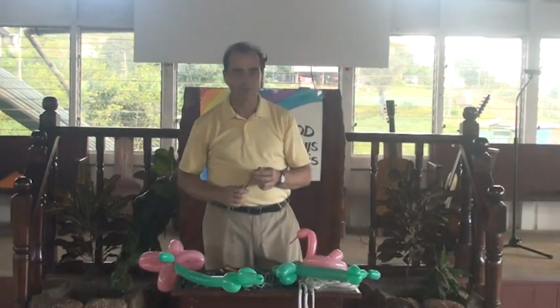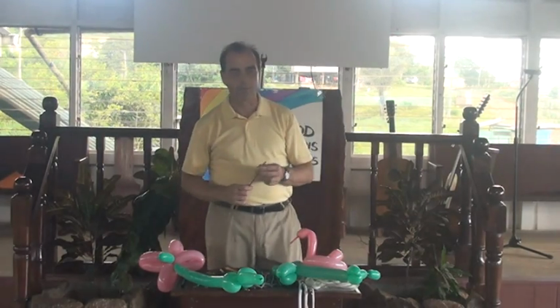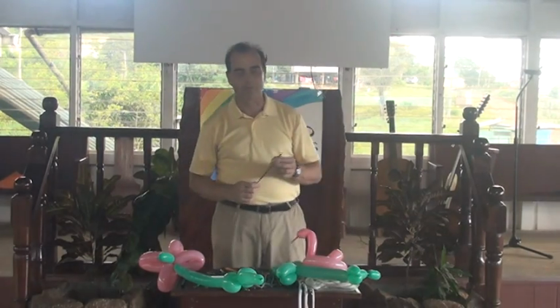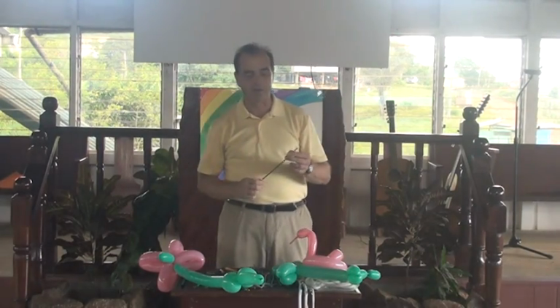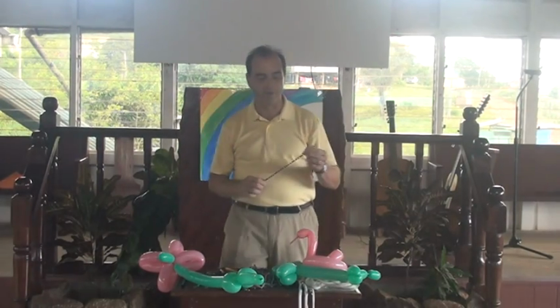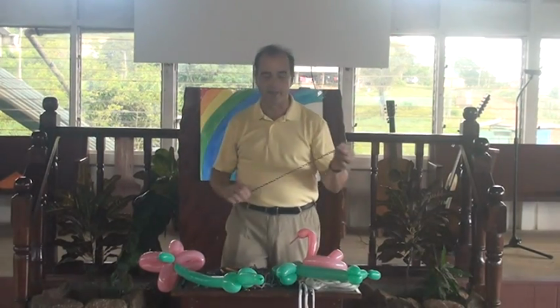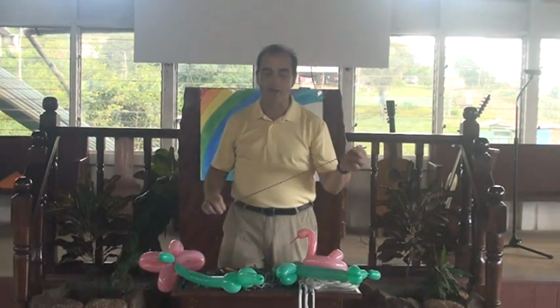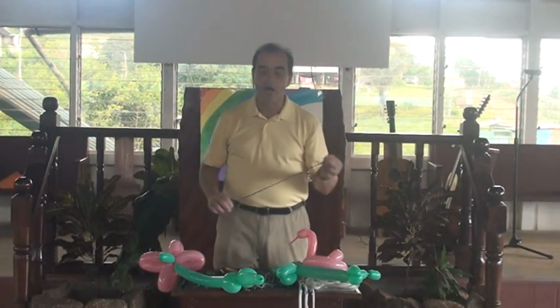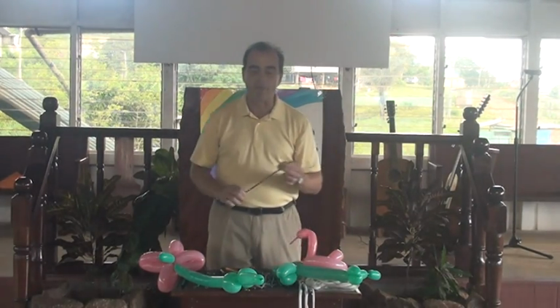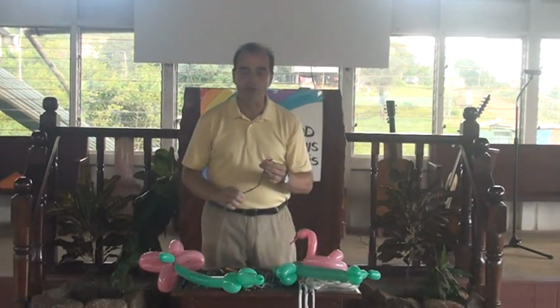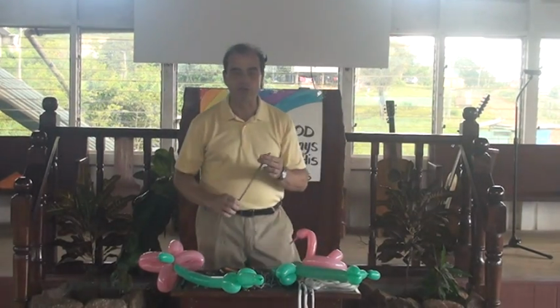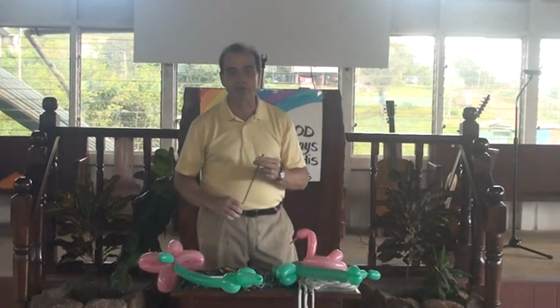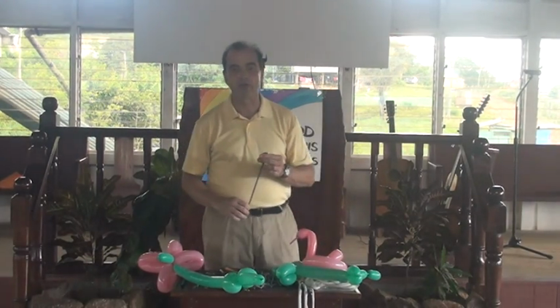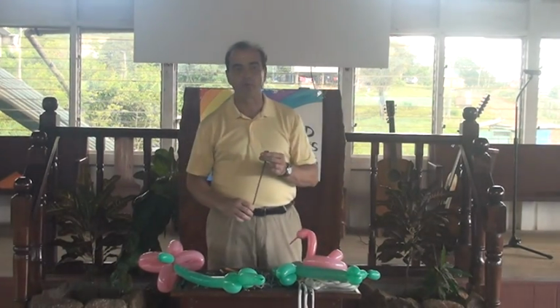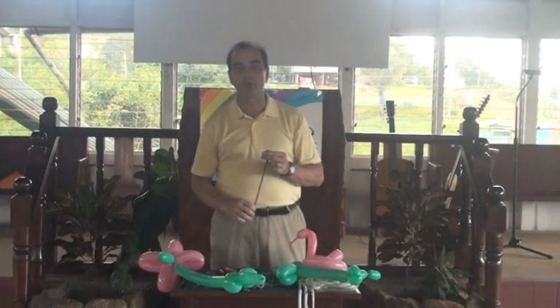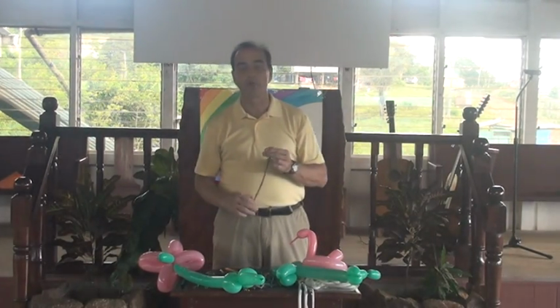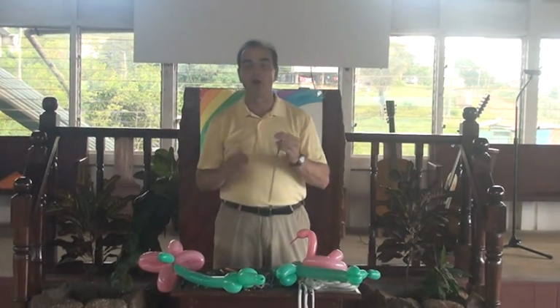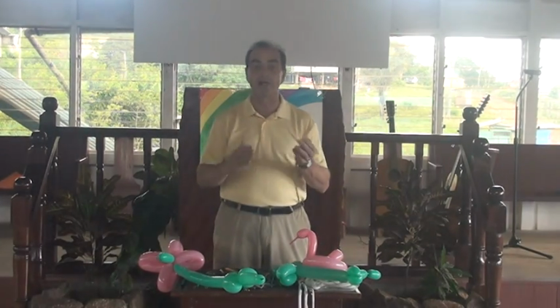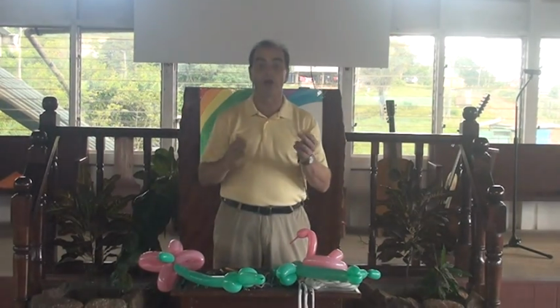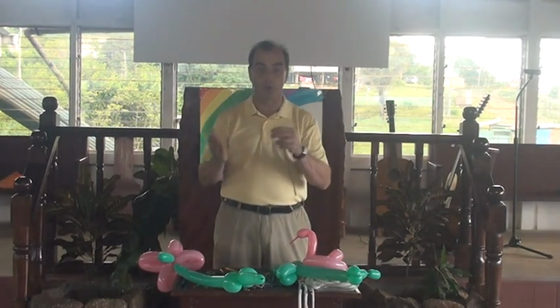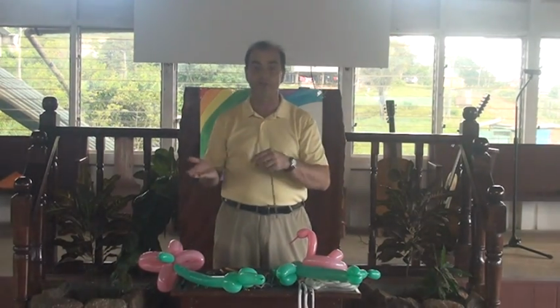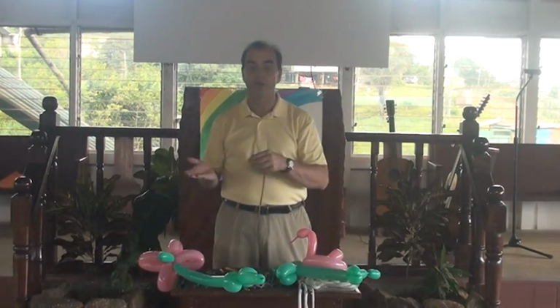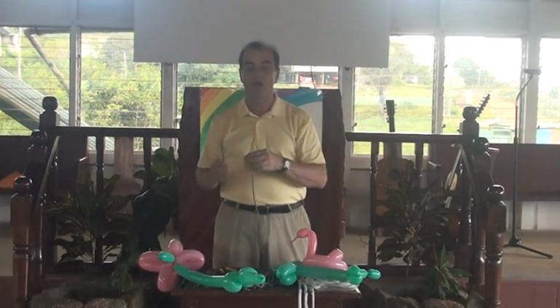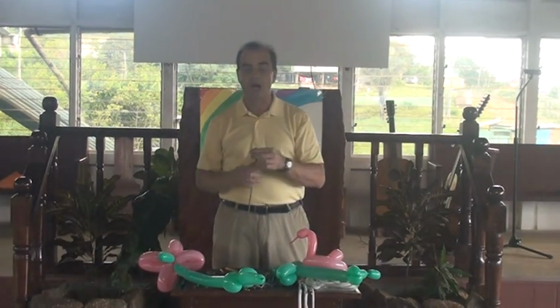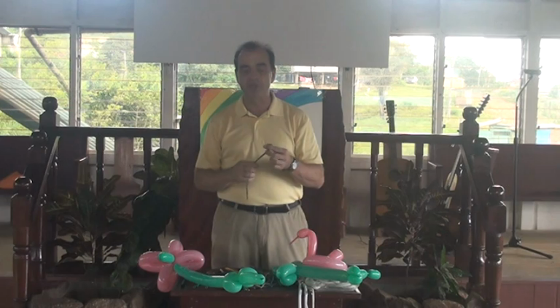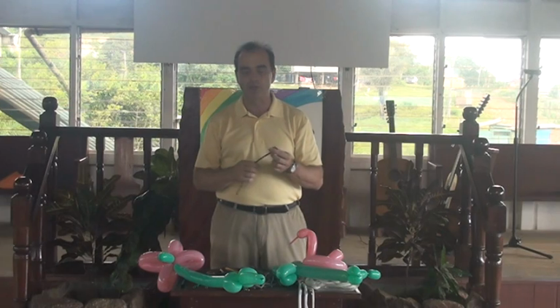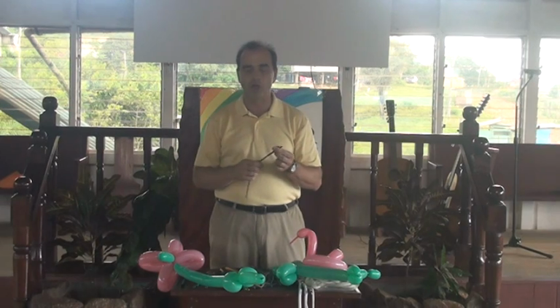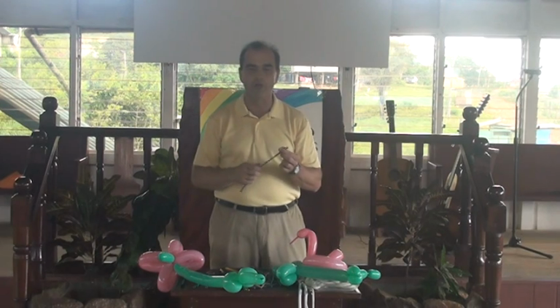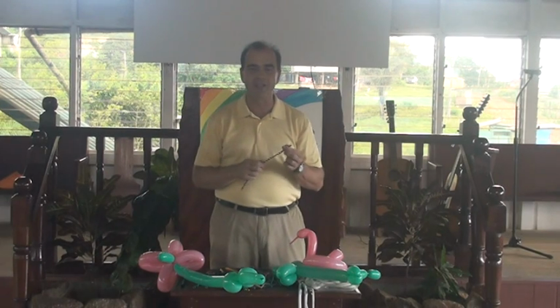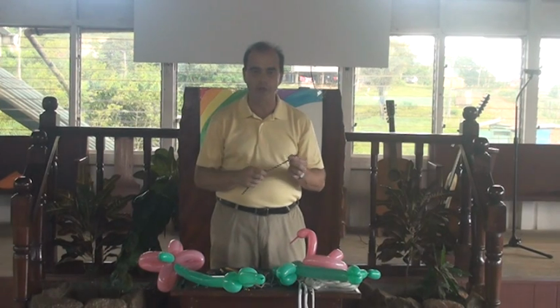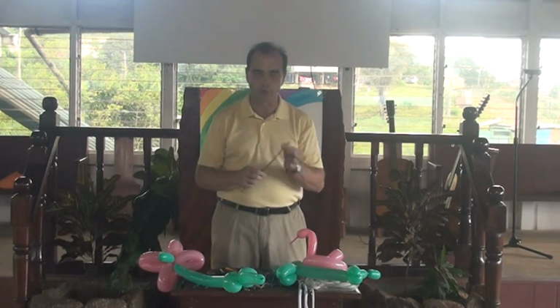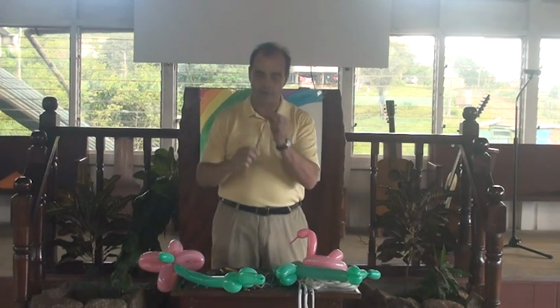Alright man, thanks for coming back. I'm going to teach you the other kind of twist. We're going to do the hot dog twist. I'm going to teach you what they call the ear twist.